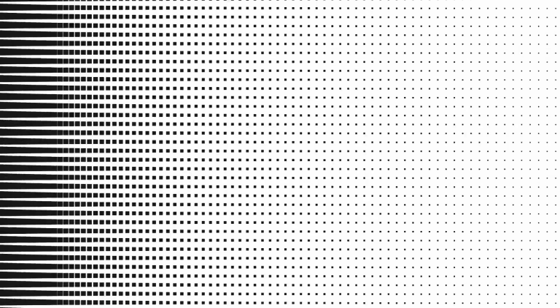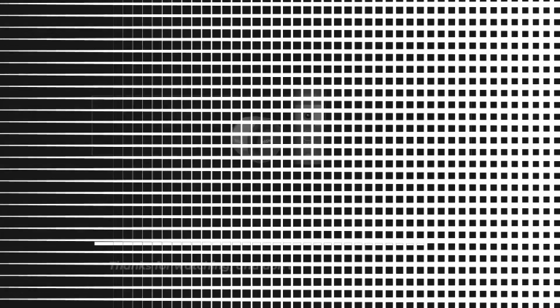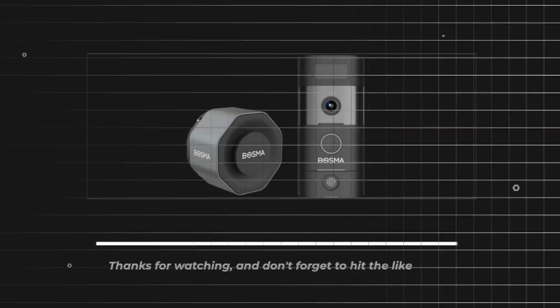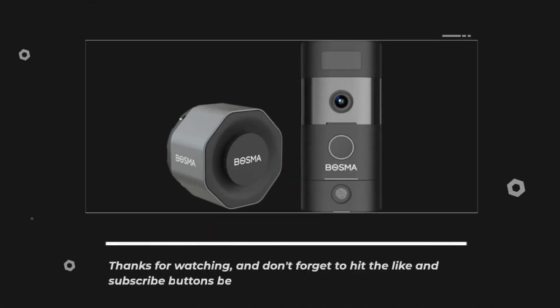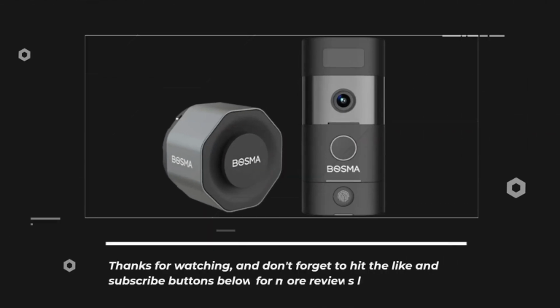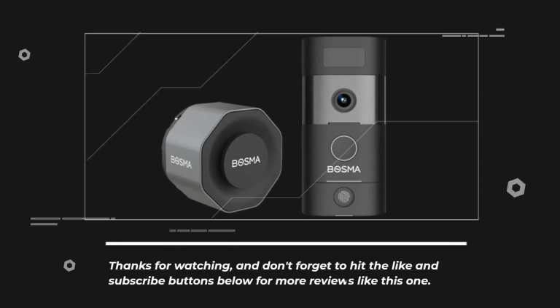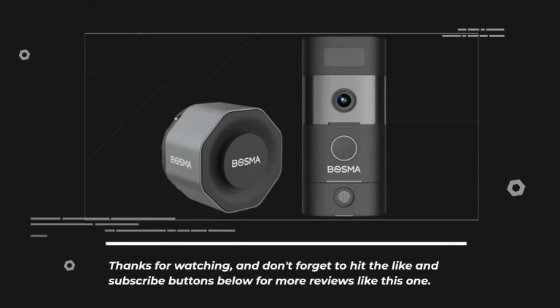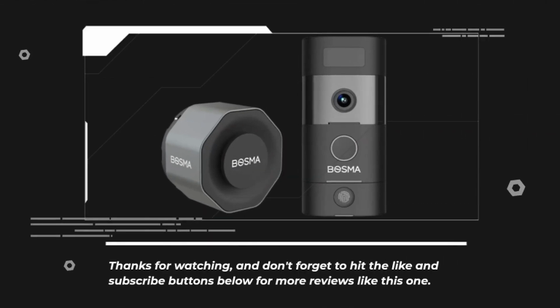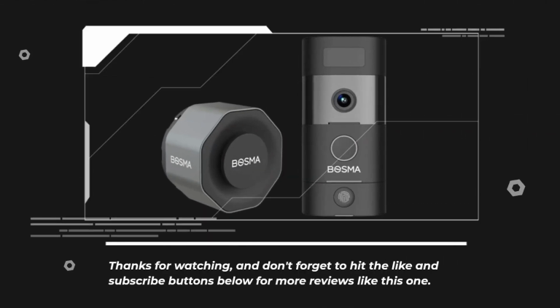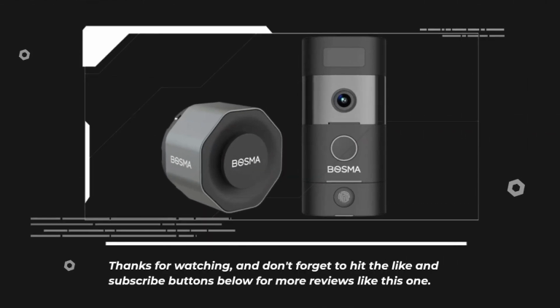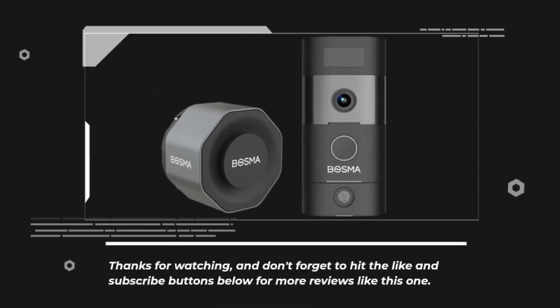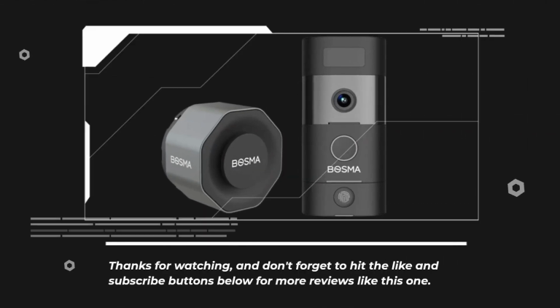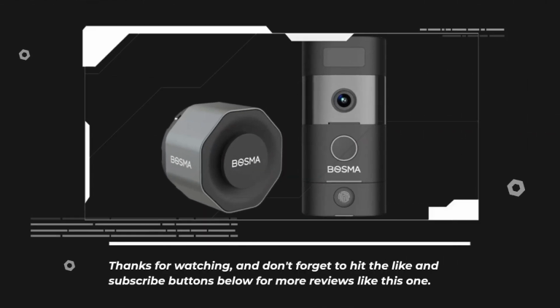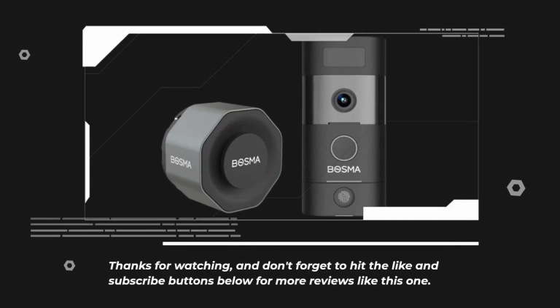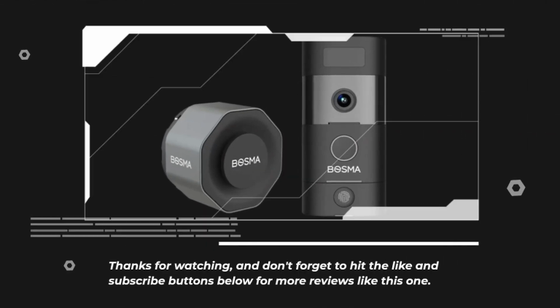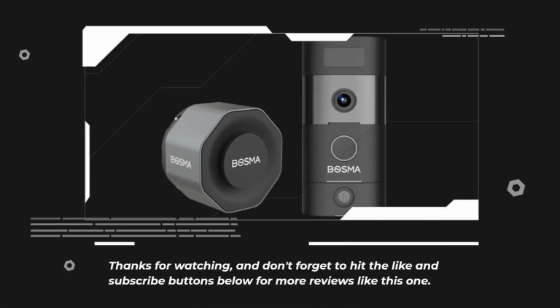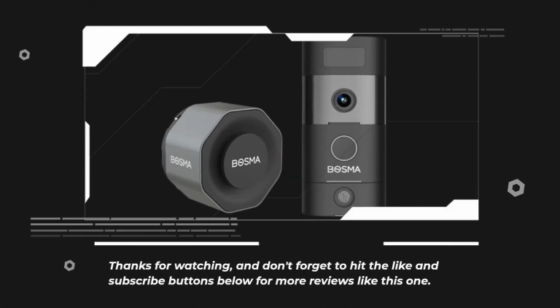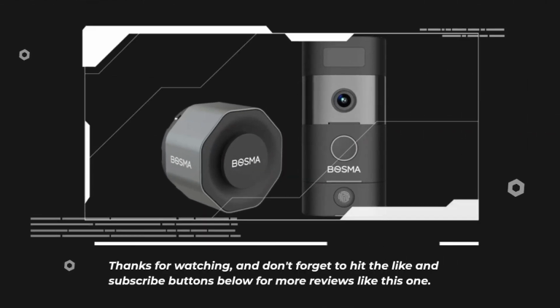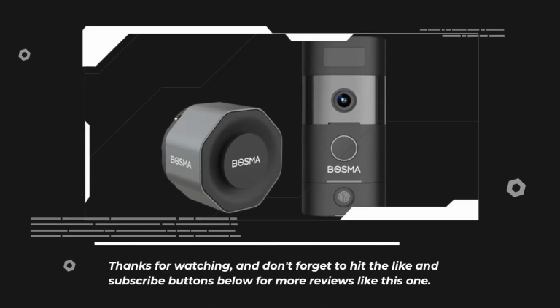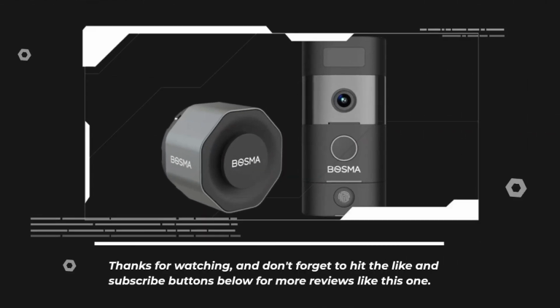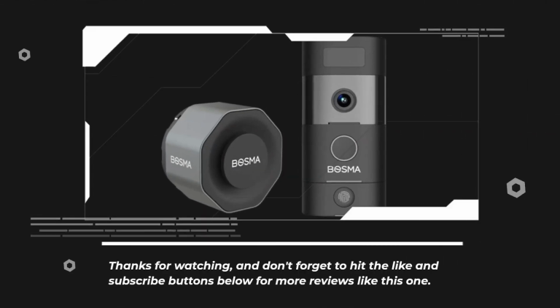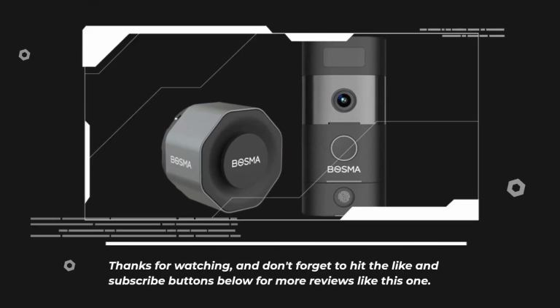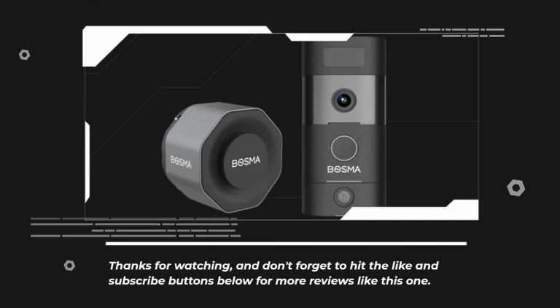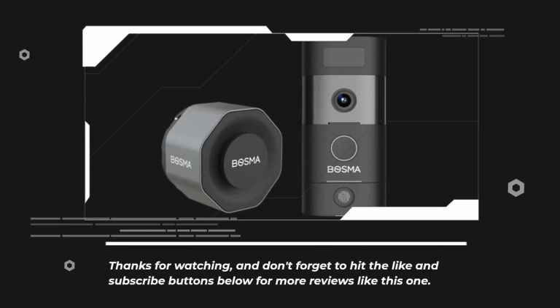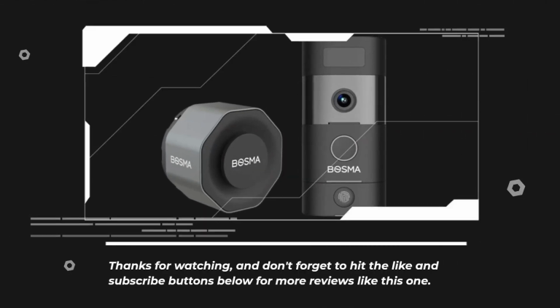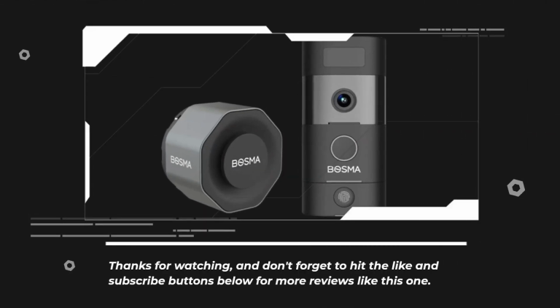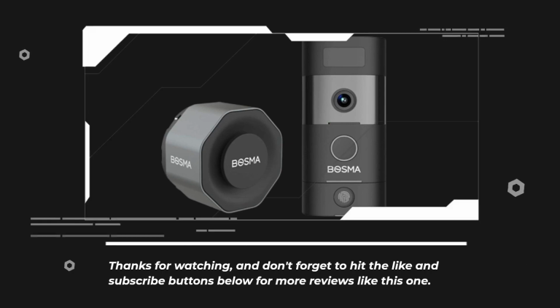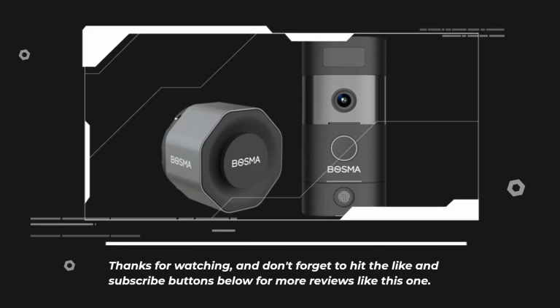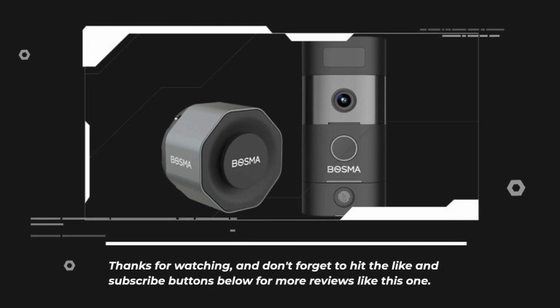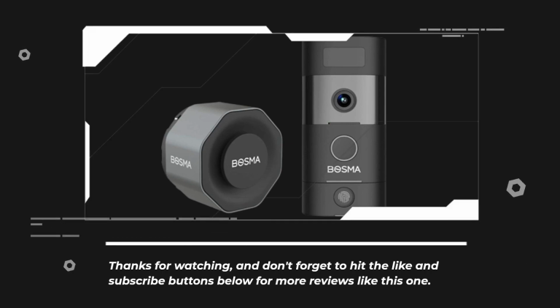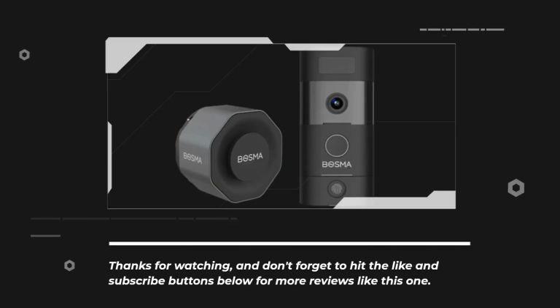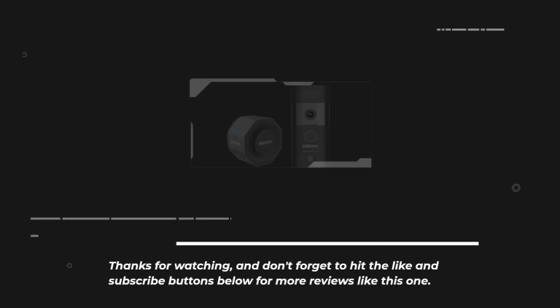Thanks for watching, and don't forget to hit the like and subscribe buttons below for more reviews like this one.